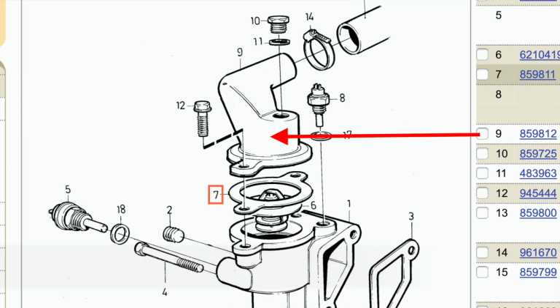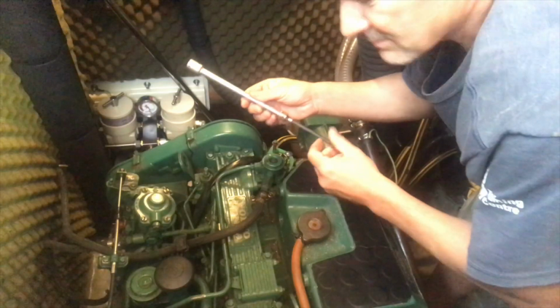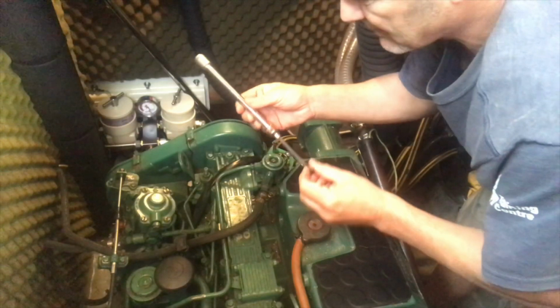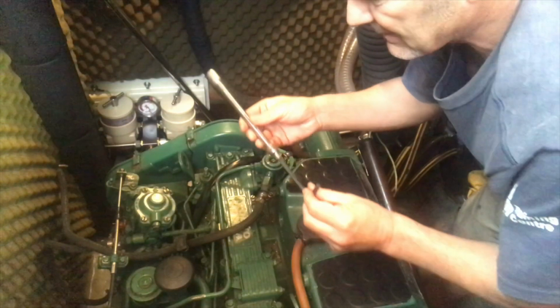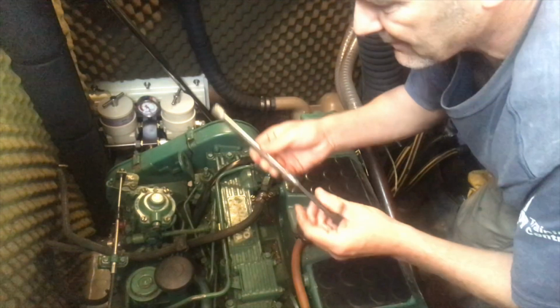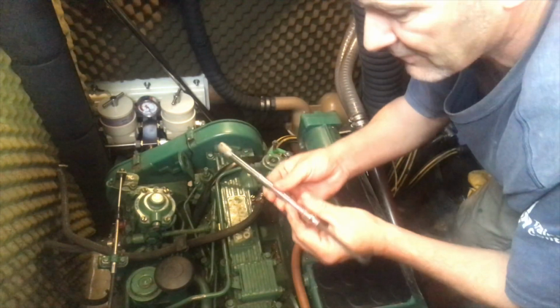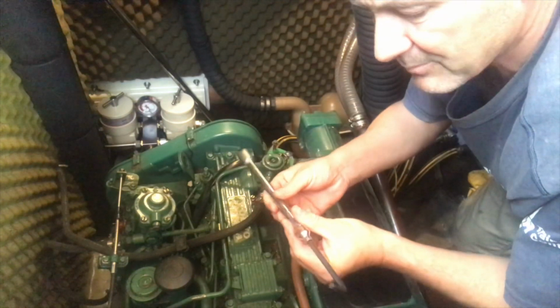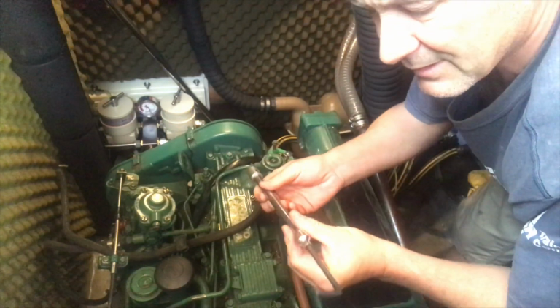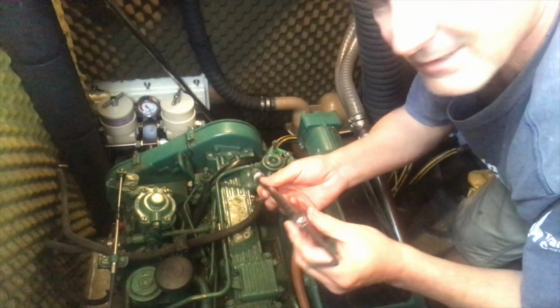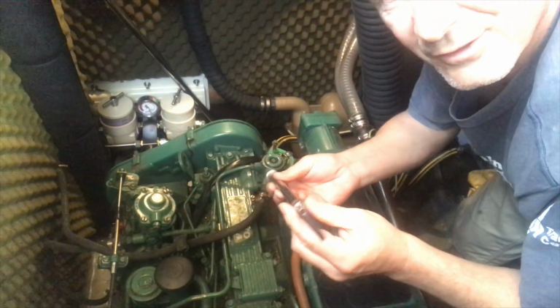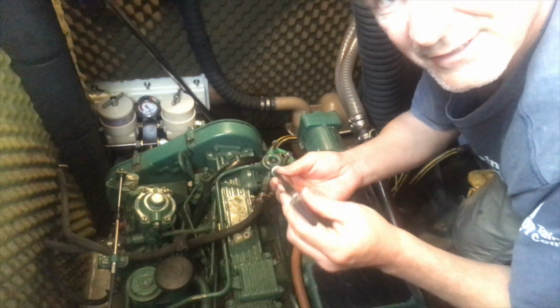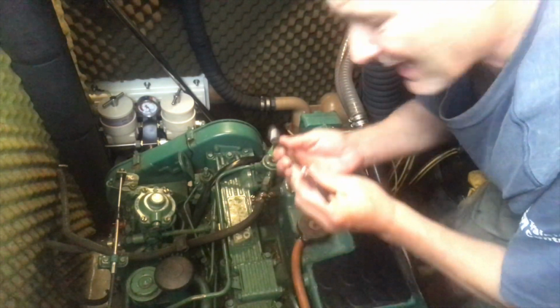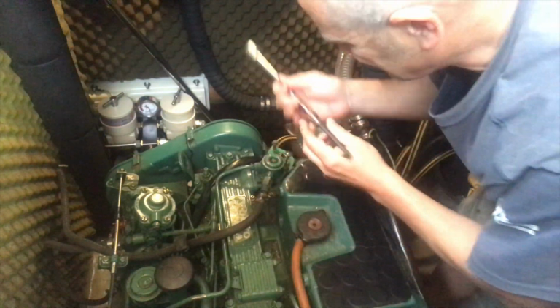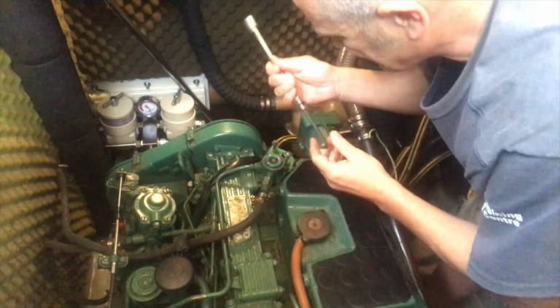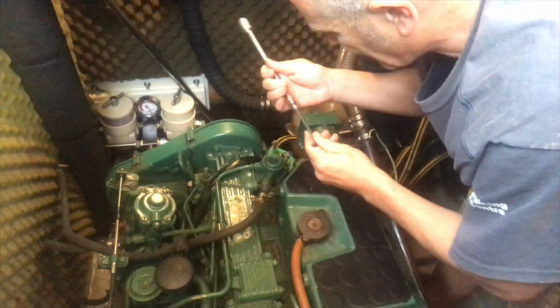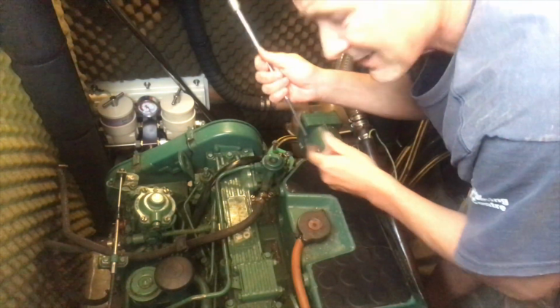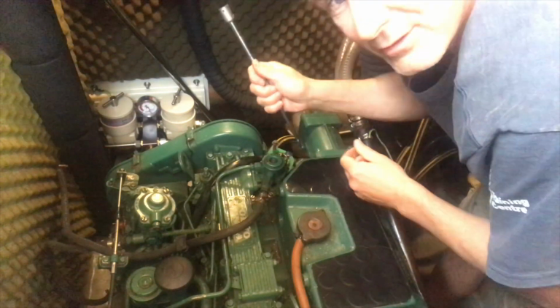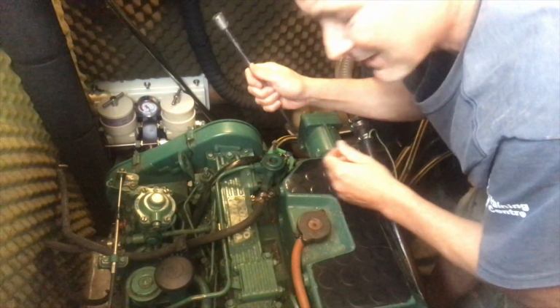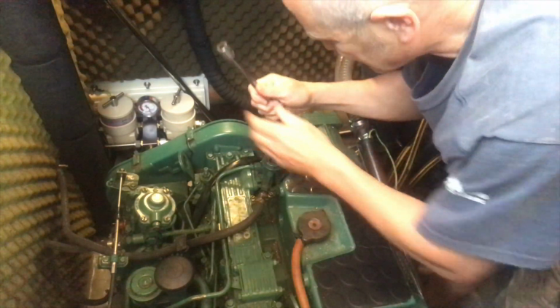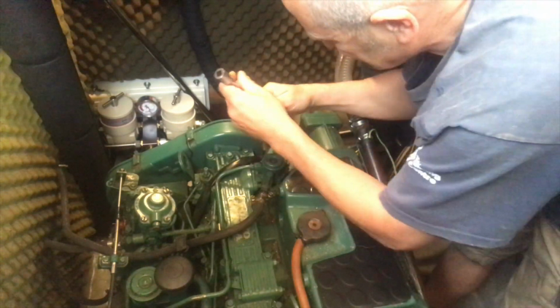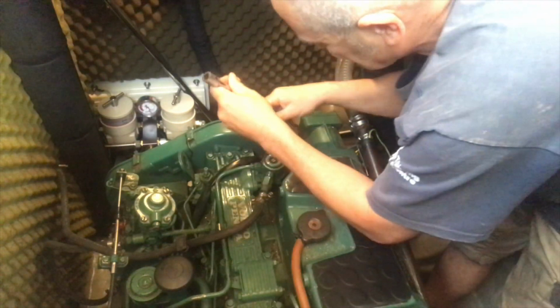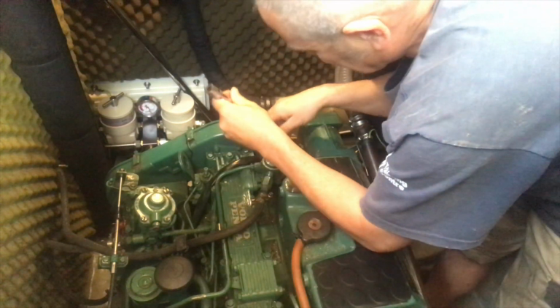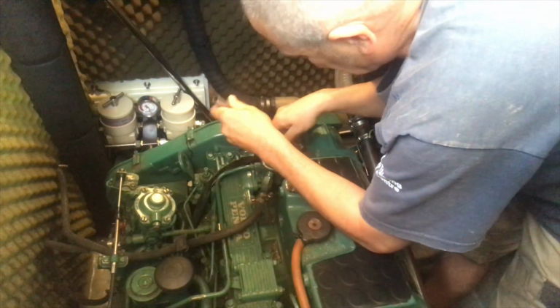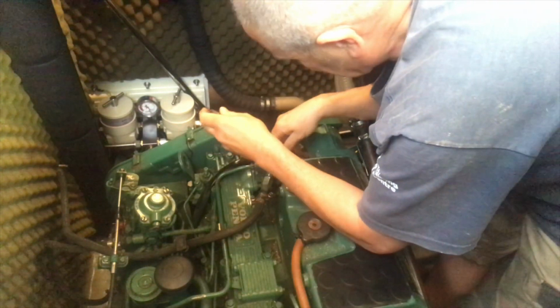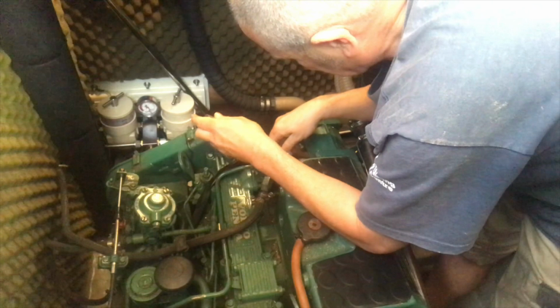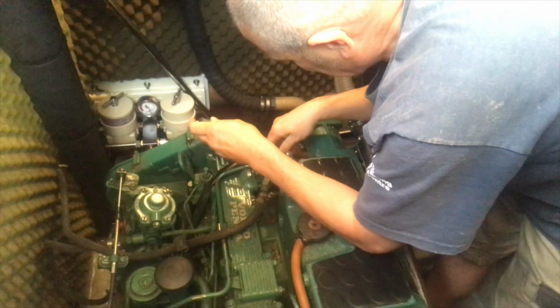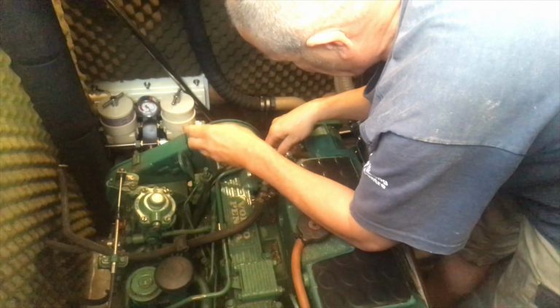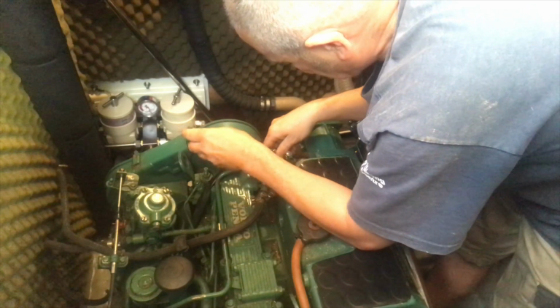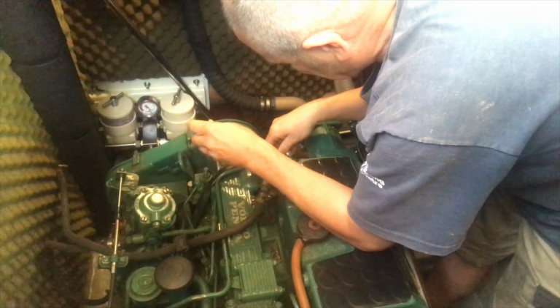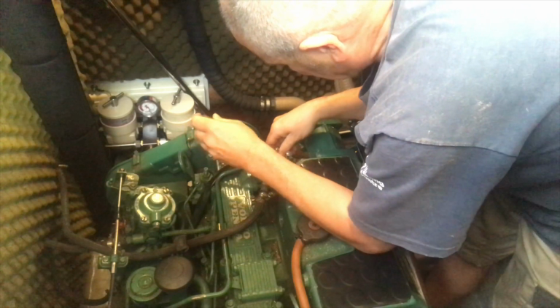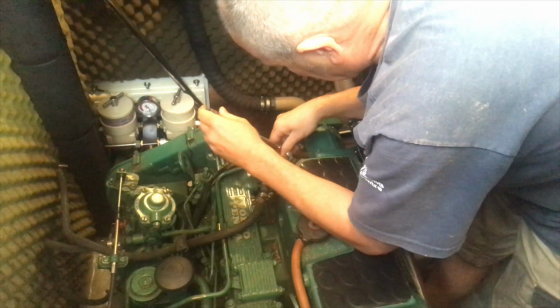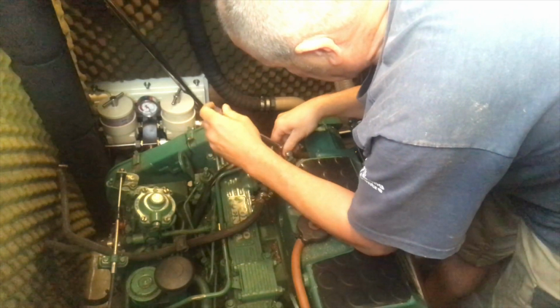It's really stiff so I've had to put an extension on this Allen key. The Allen key is the only thing that gets in — I can't get a ratchet spanner in there at all.